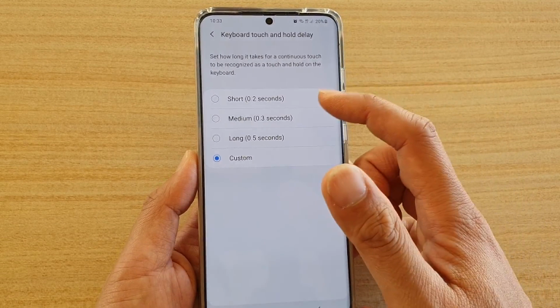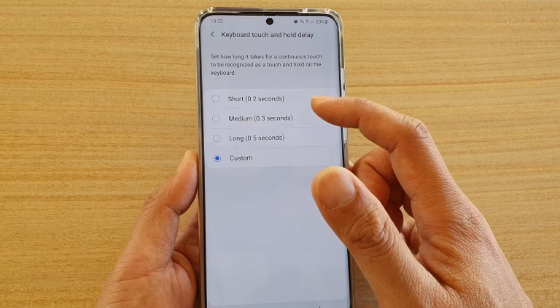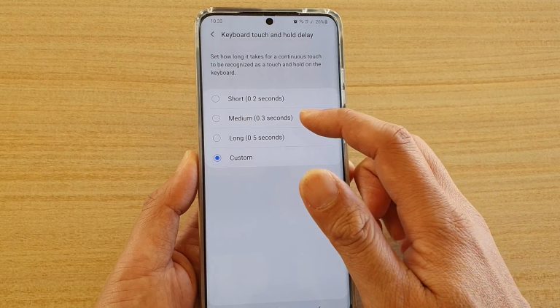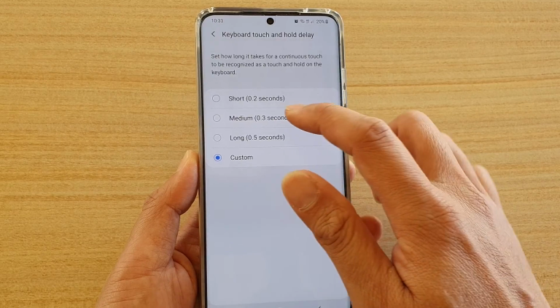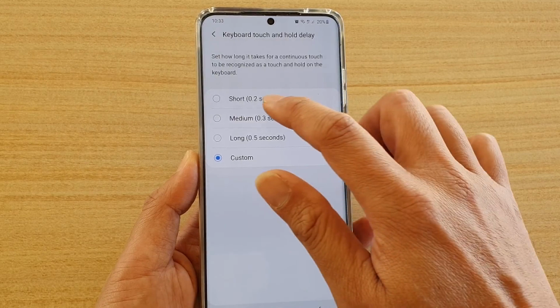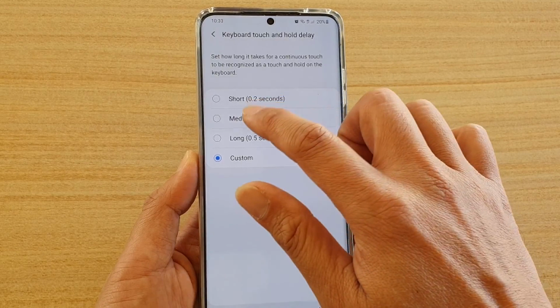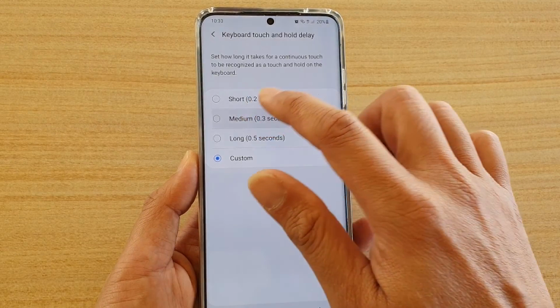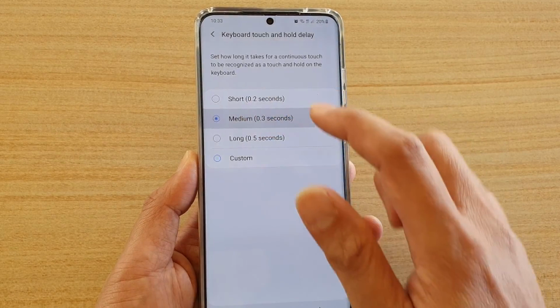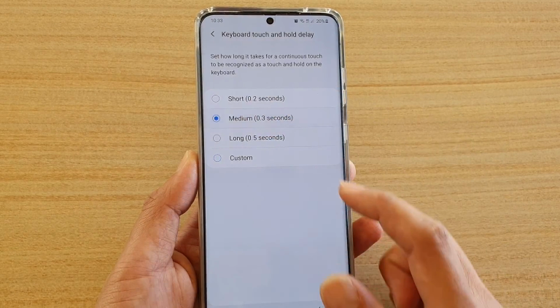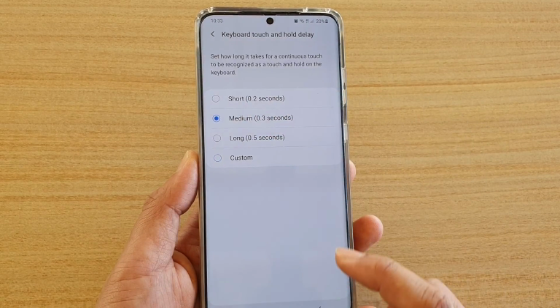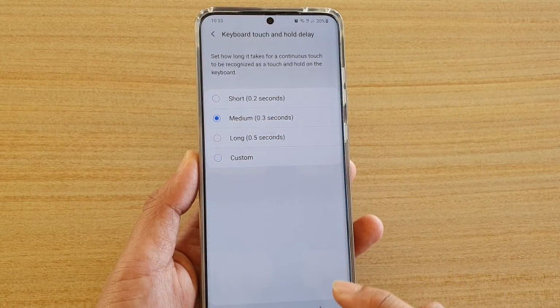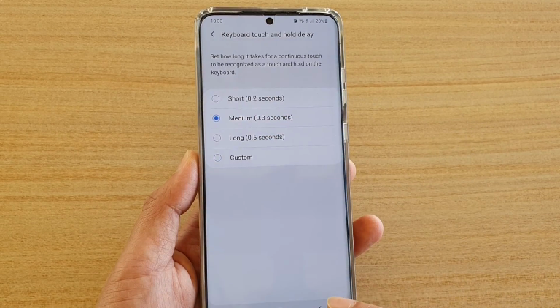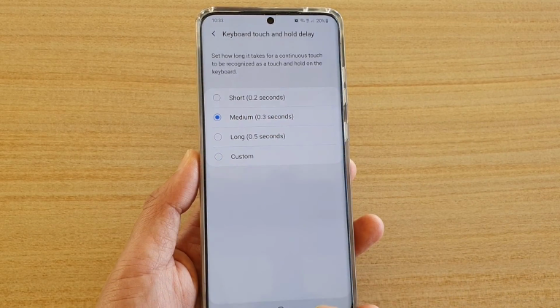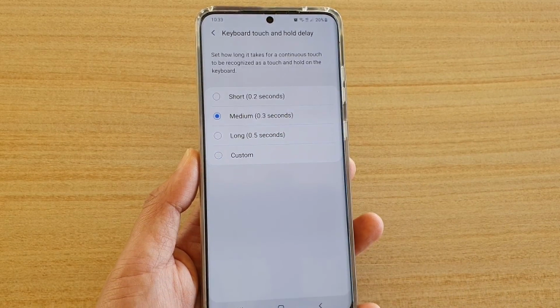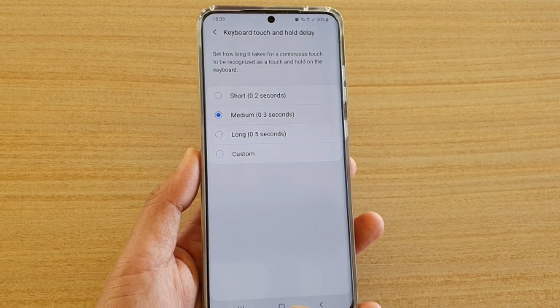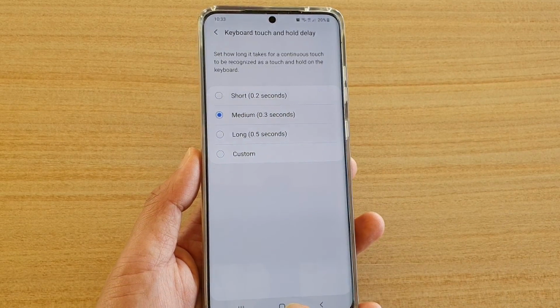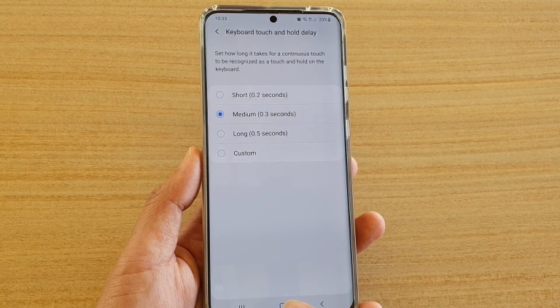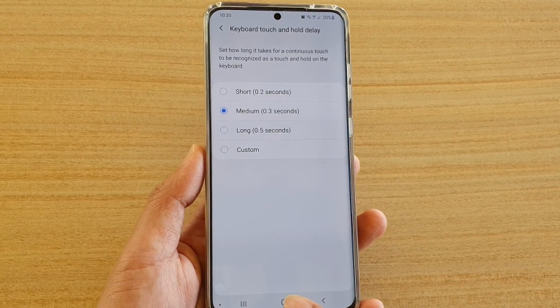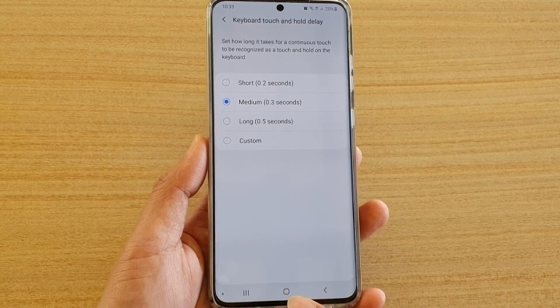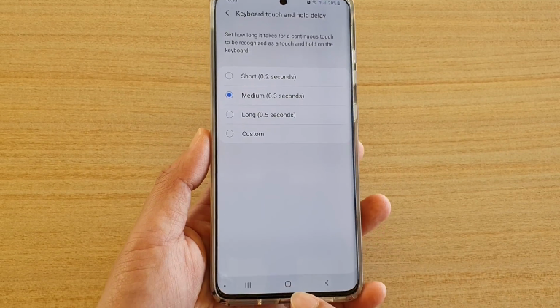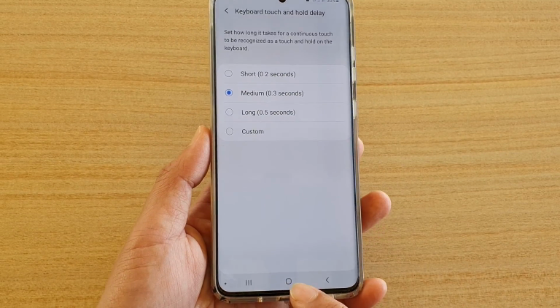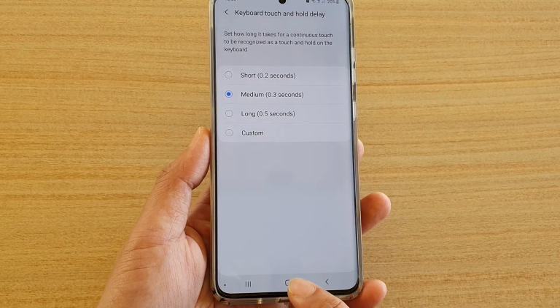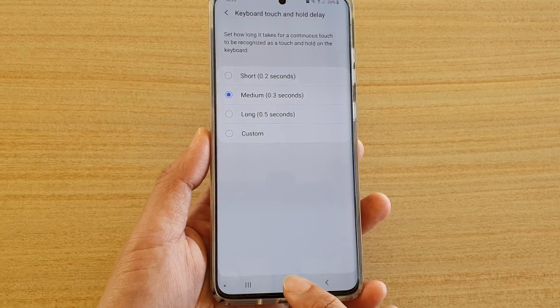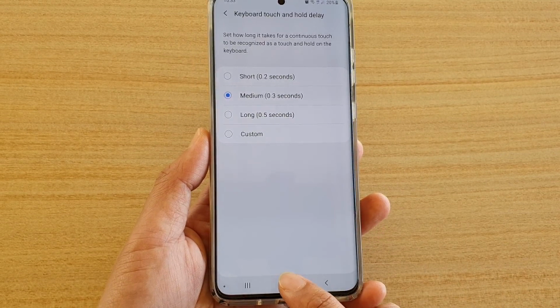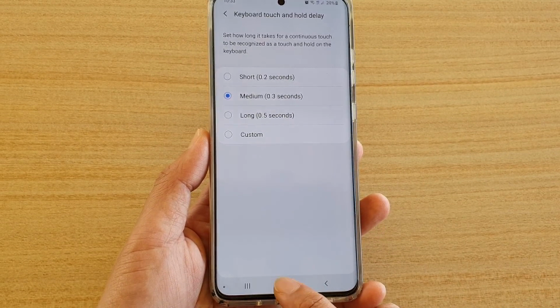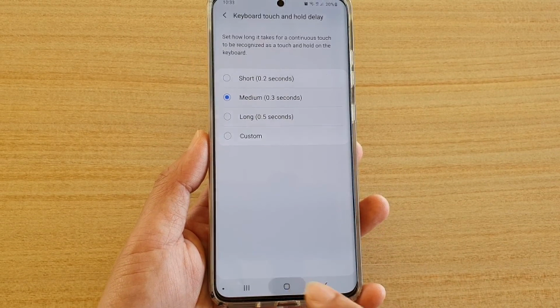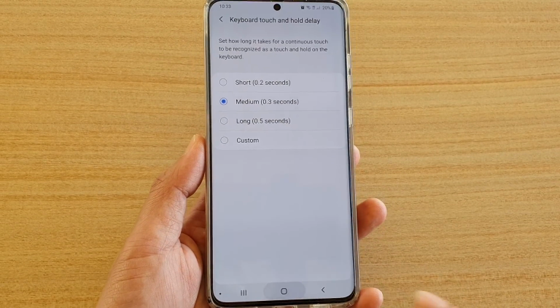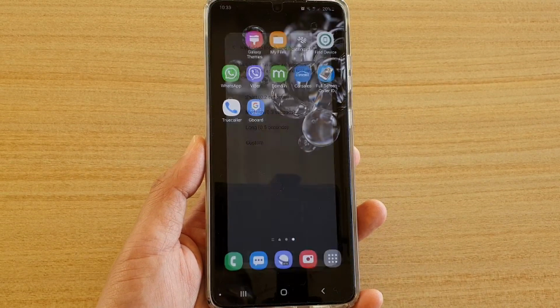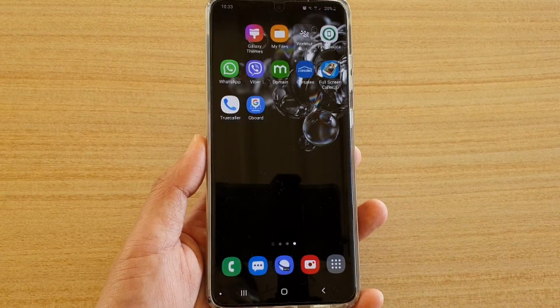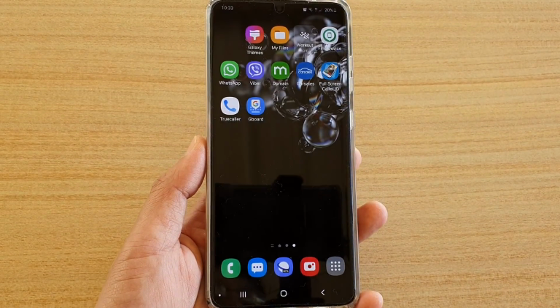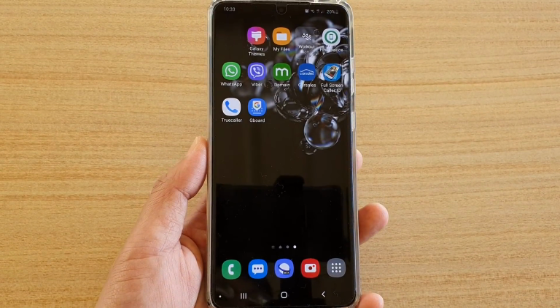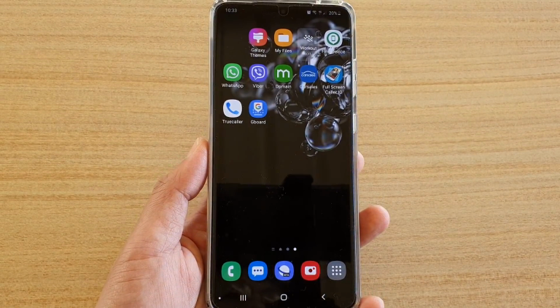And that's it — you have now created your own custom keyboard touch and hold delay. Finally, you can tap on the home key to go back to your home screen.